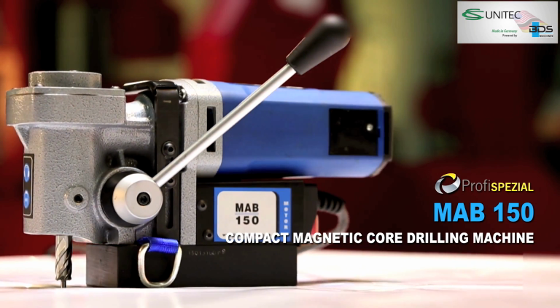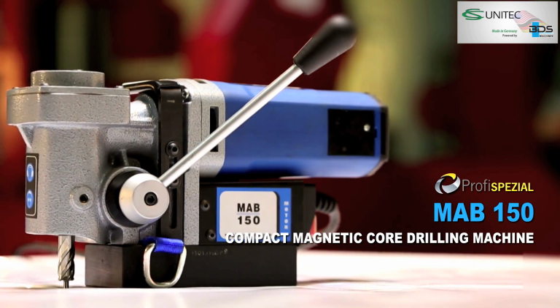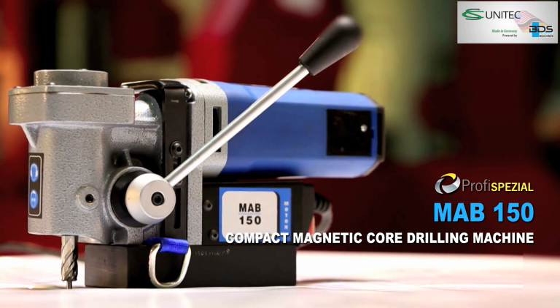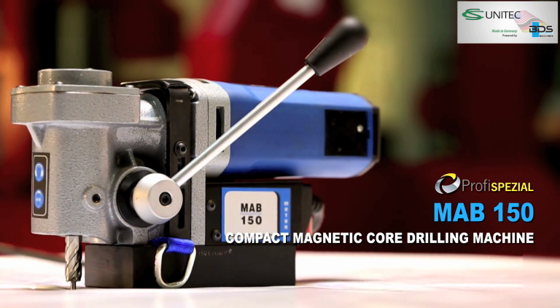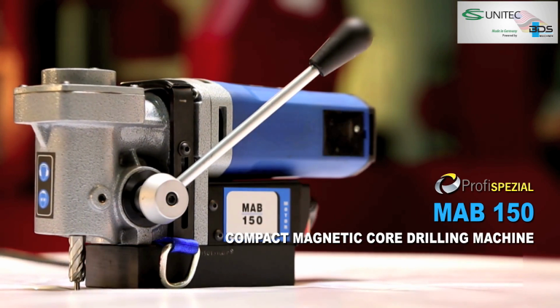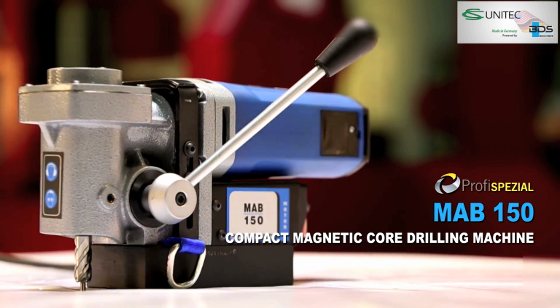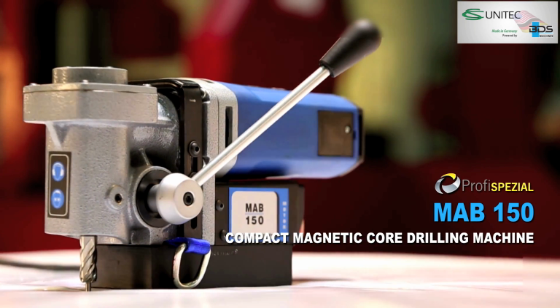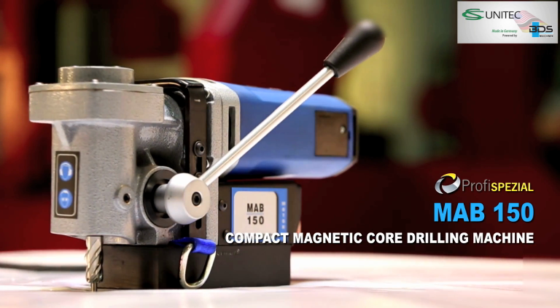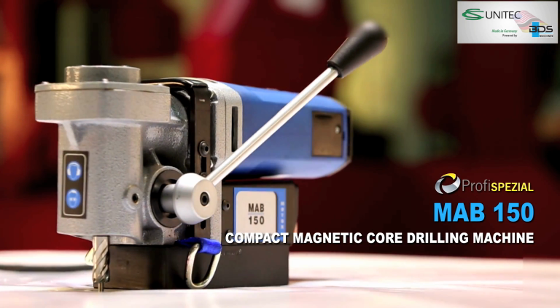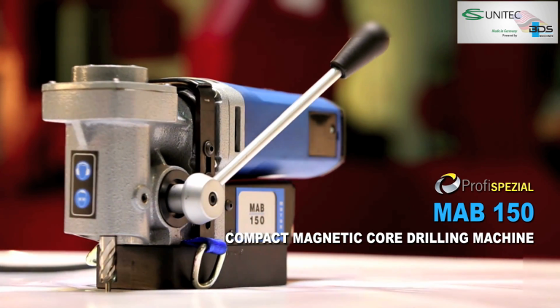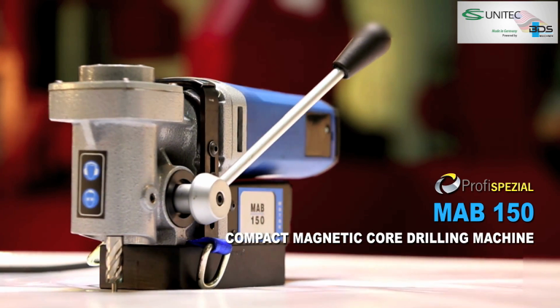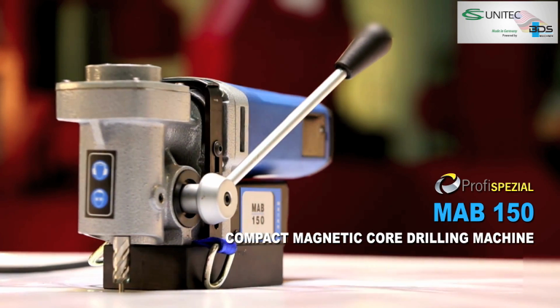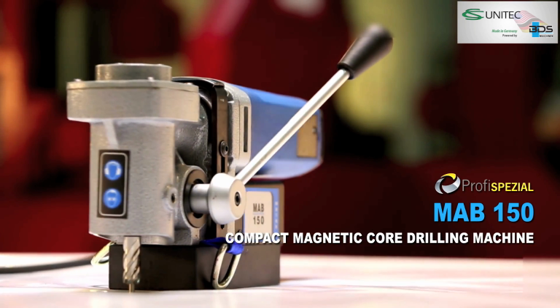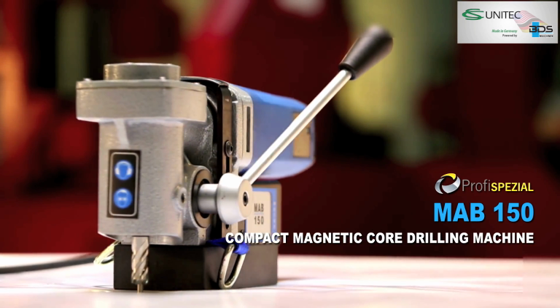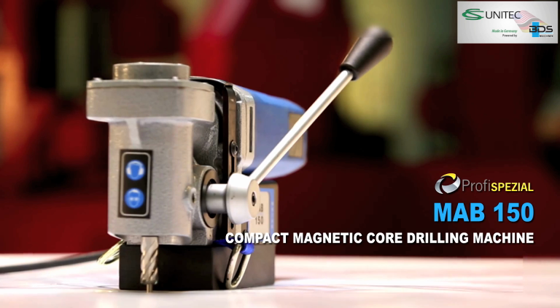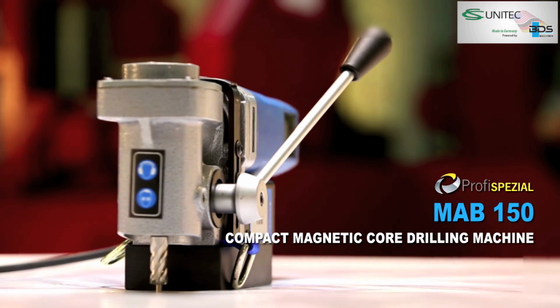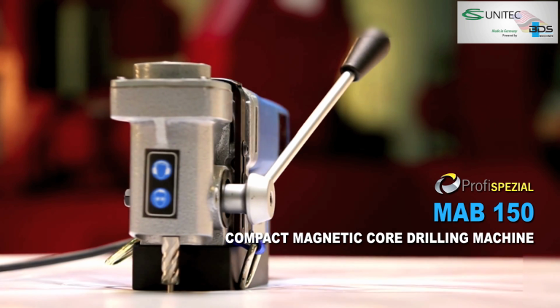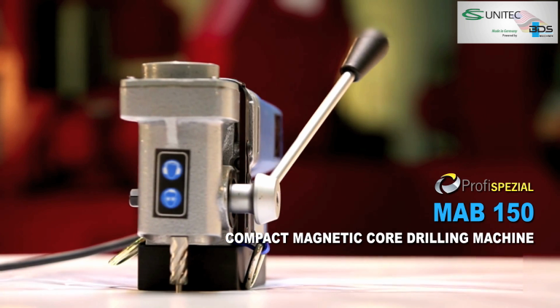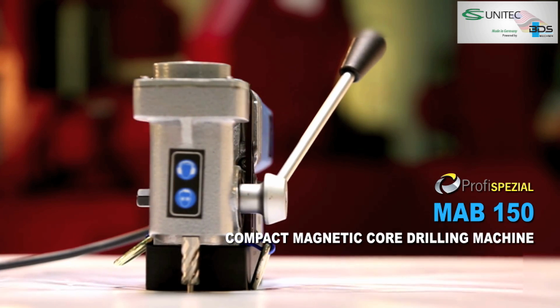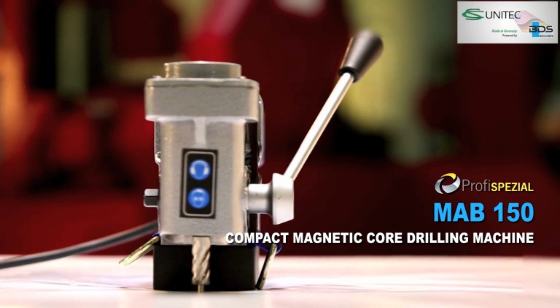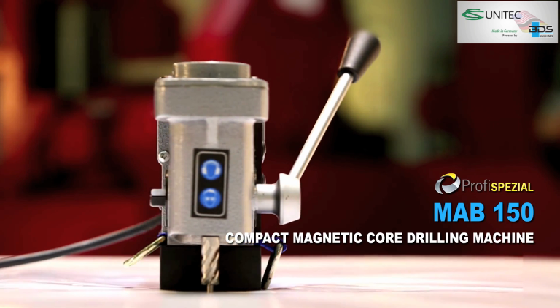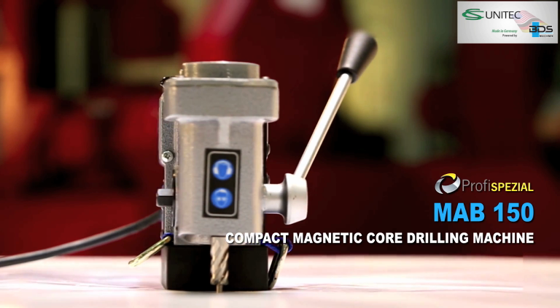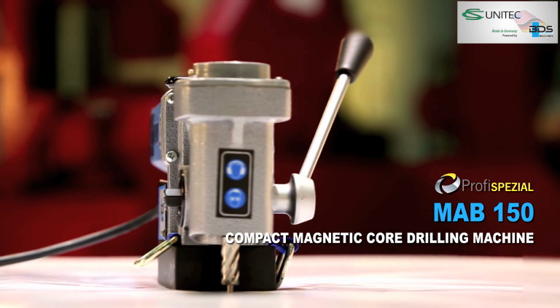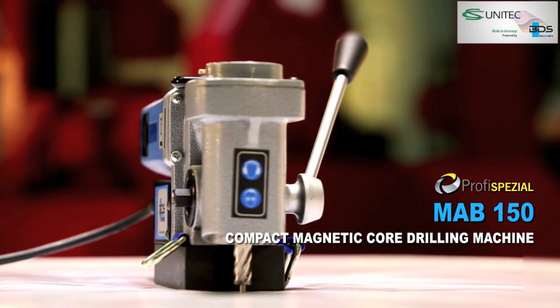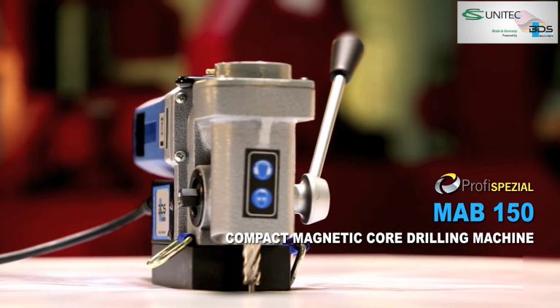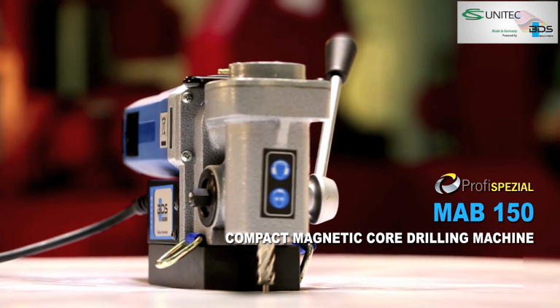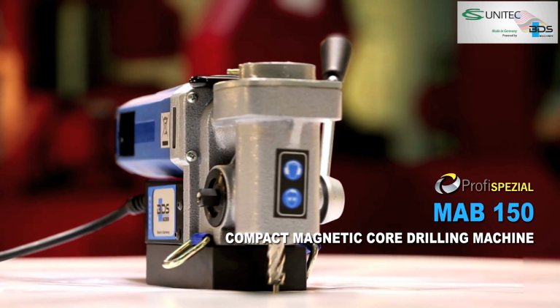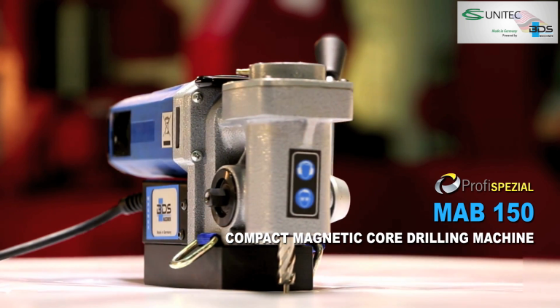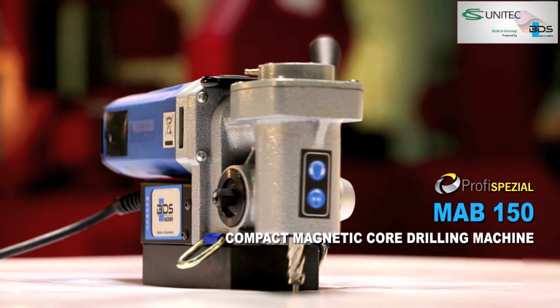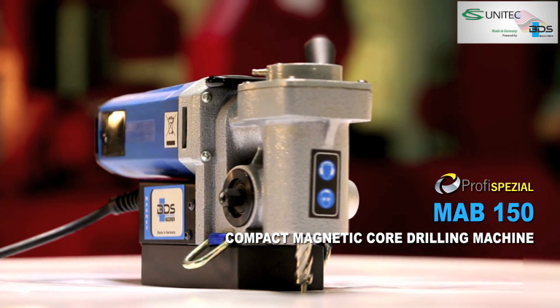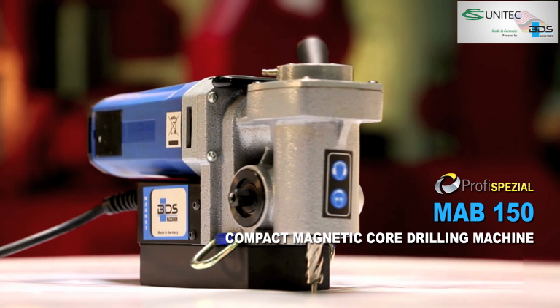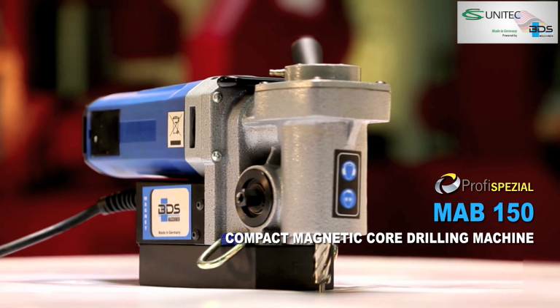MAB150 Compact Magnetic Core Drilling Machine. We'll be right back.